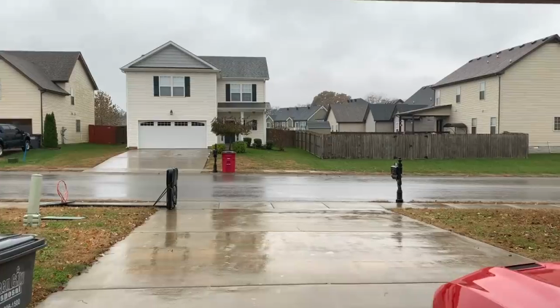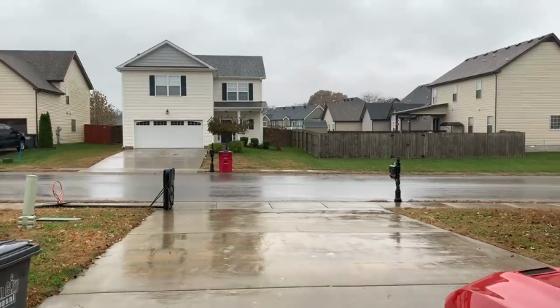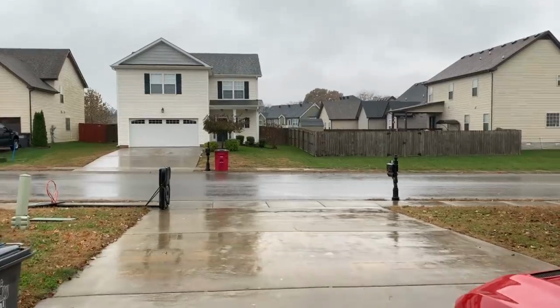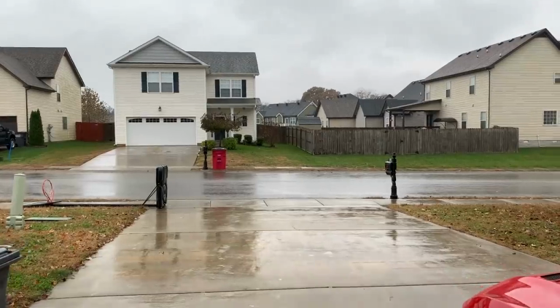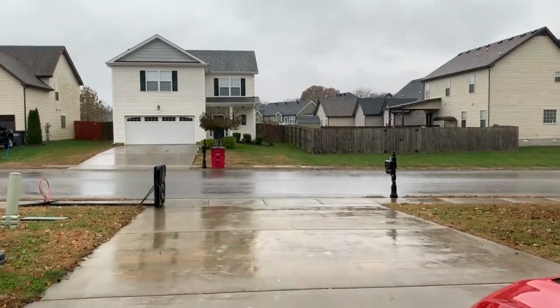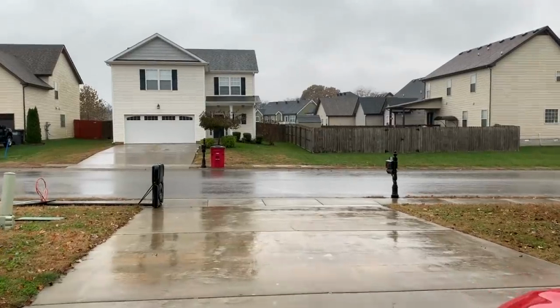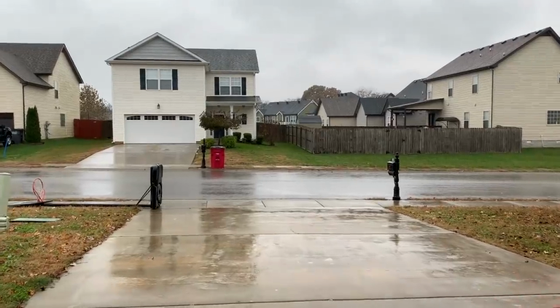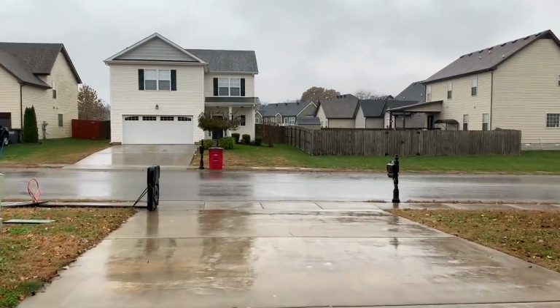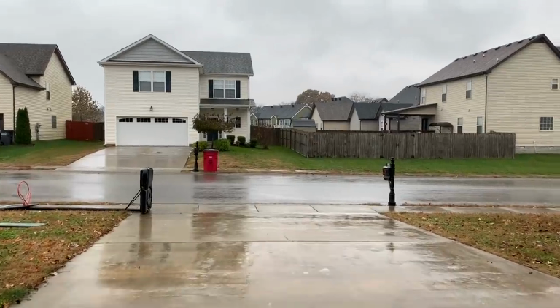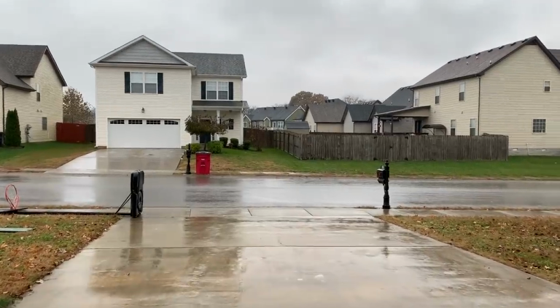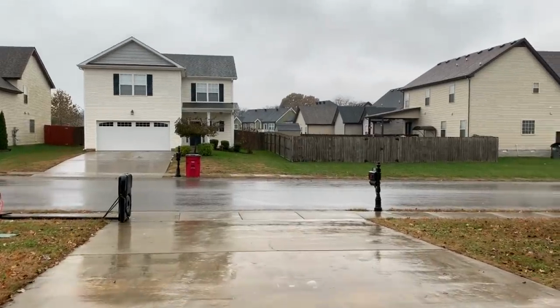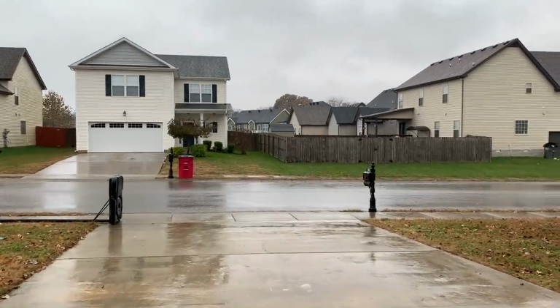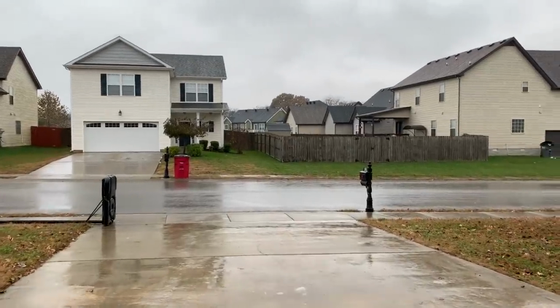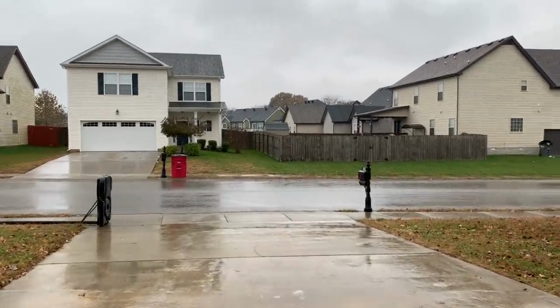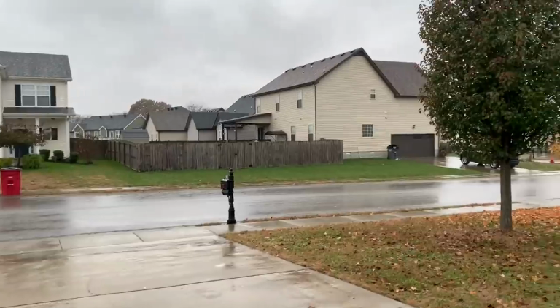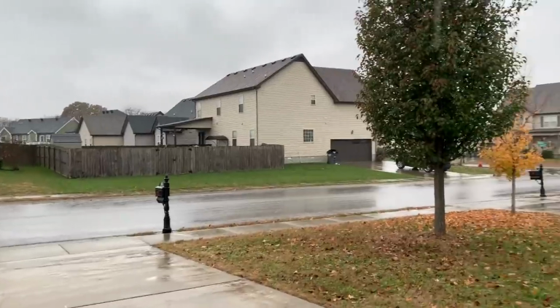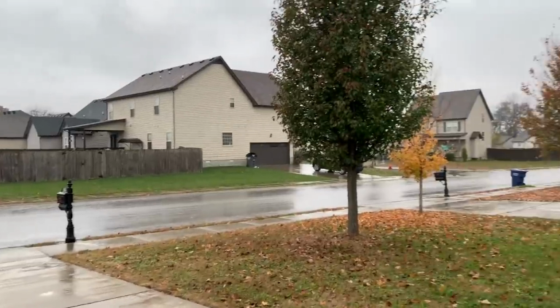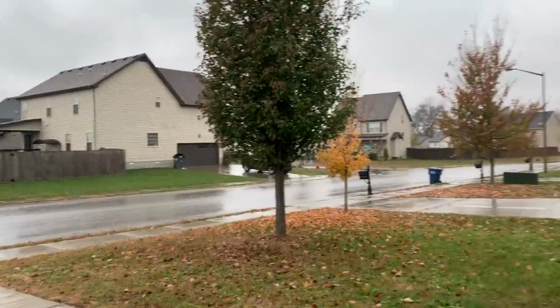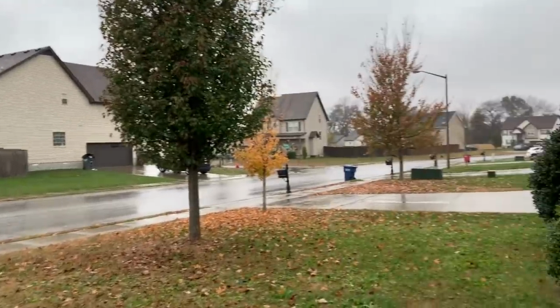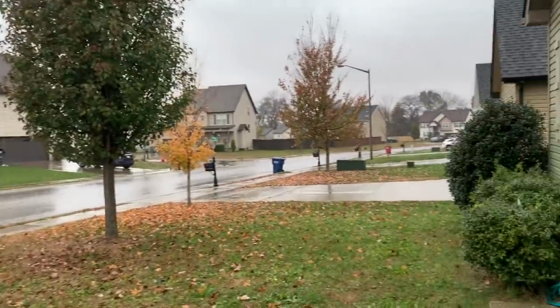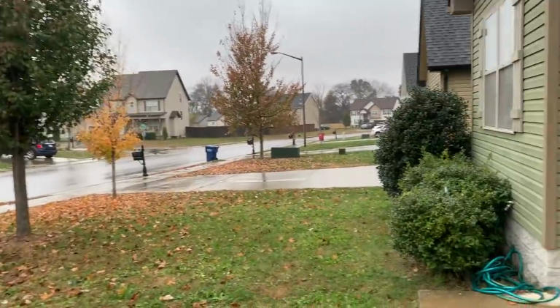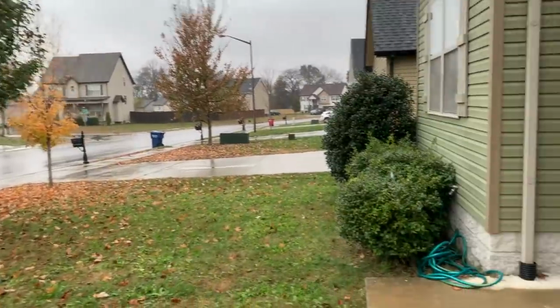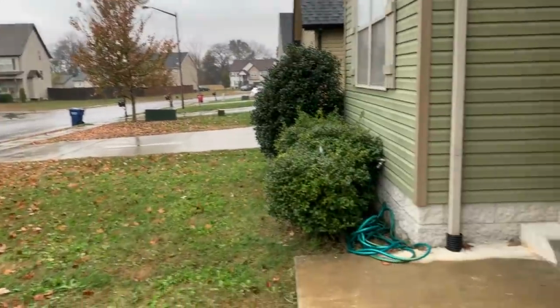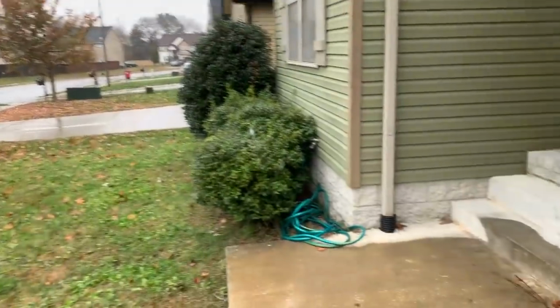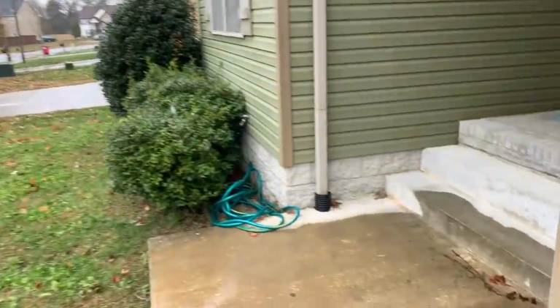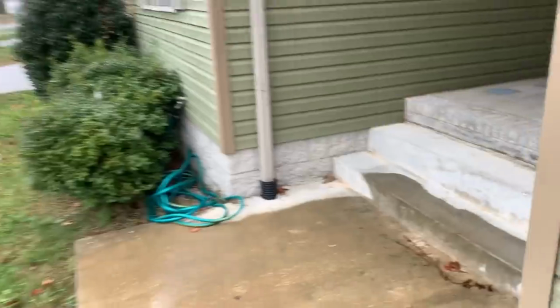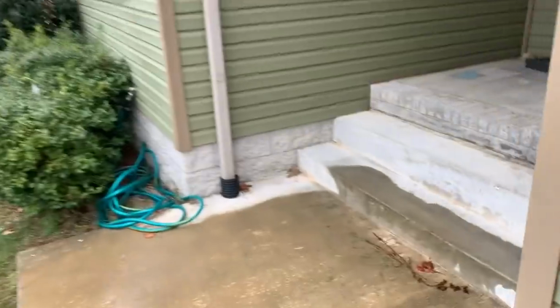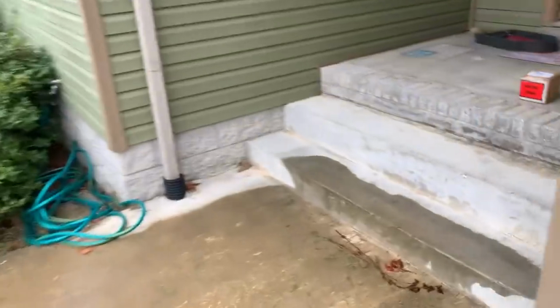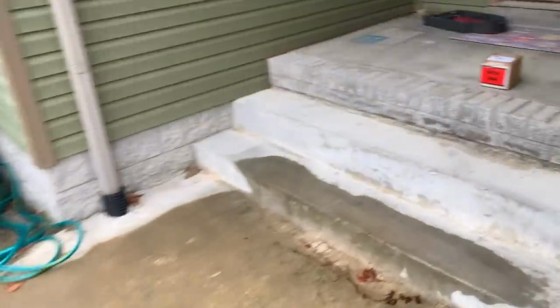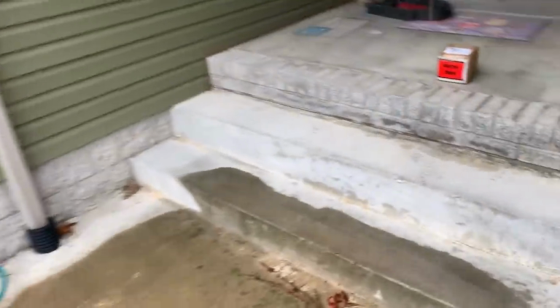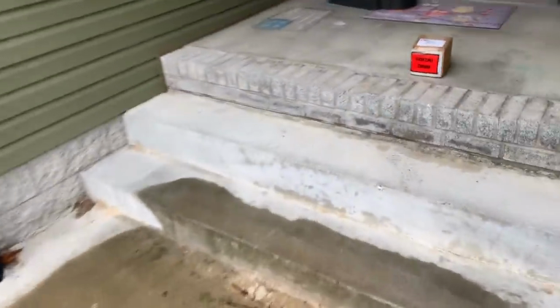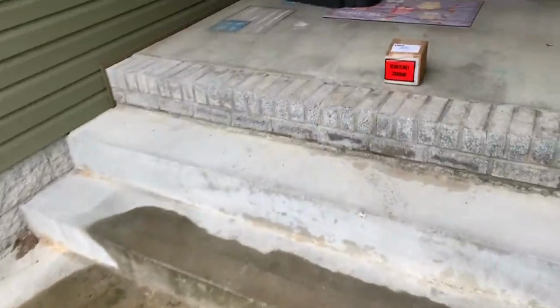What a nasty day. It's raining, but I heard the doorbell ring.